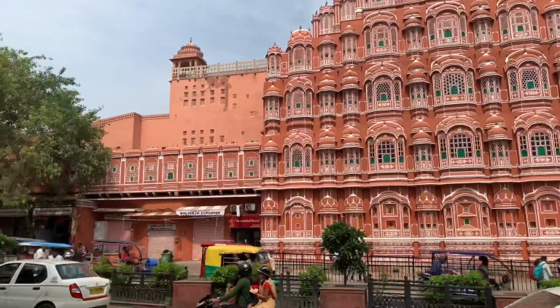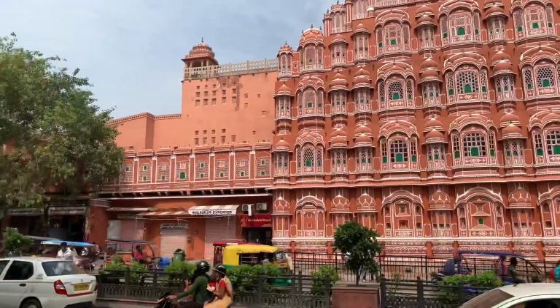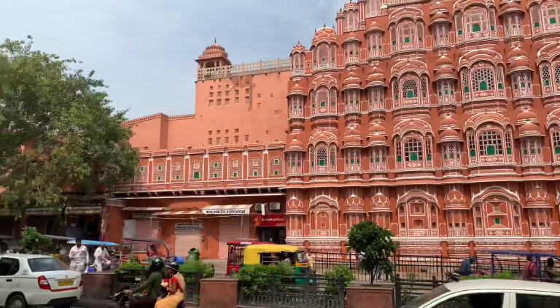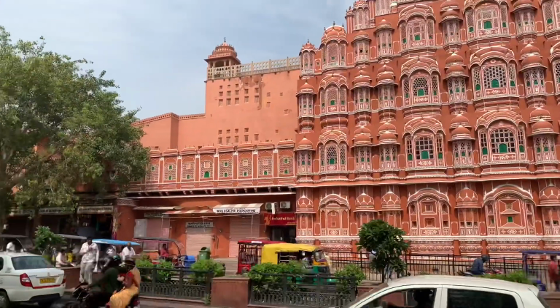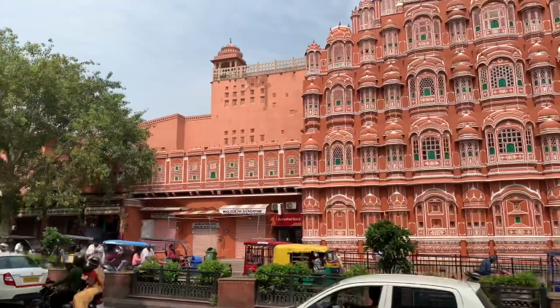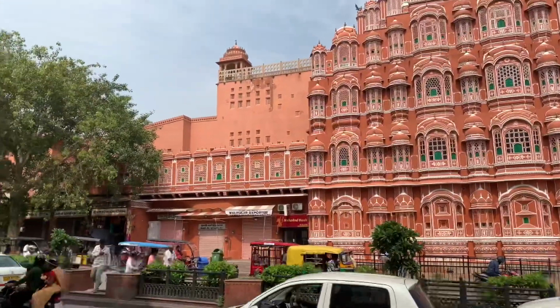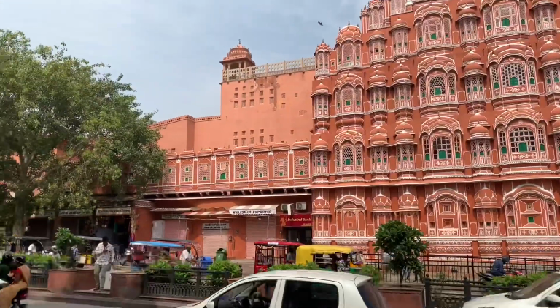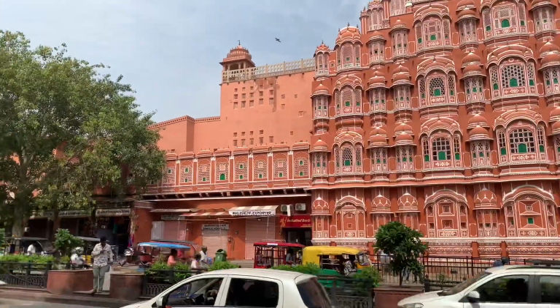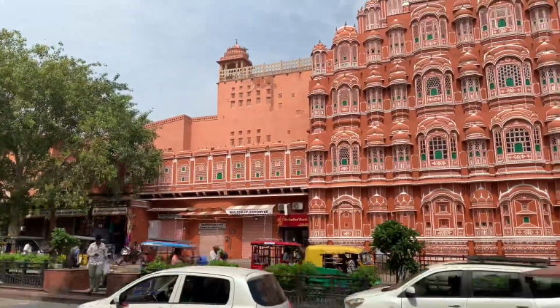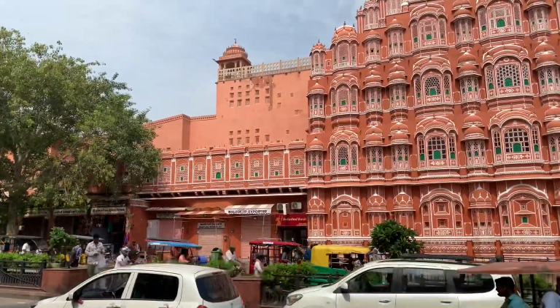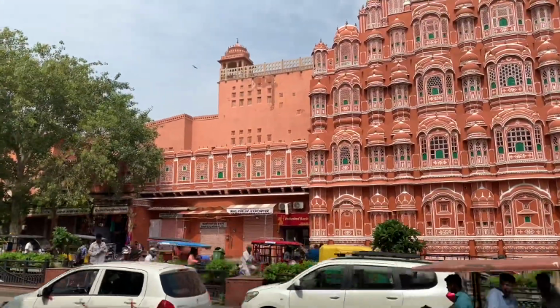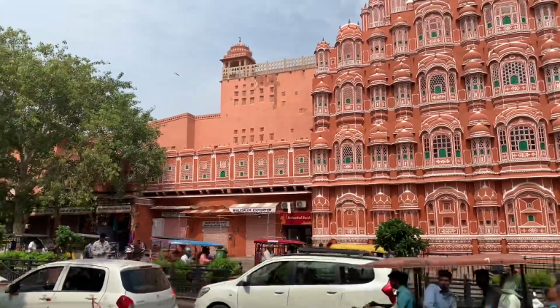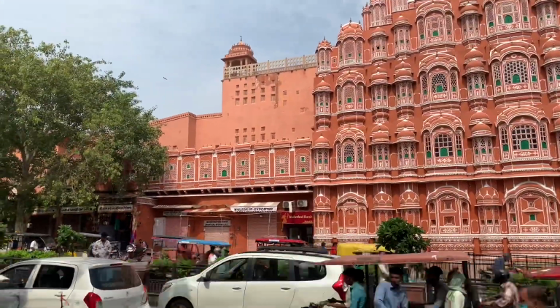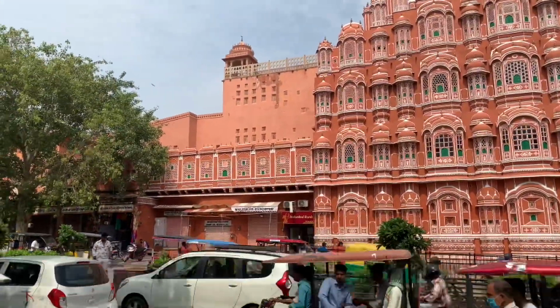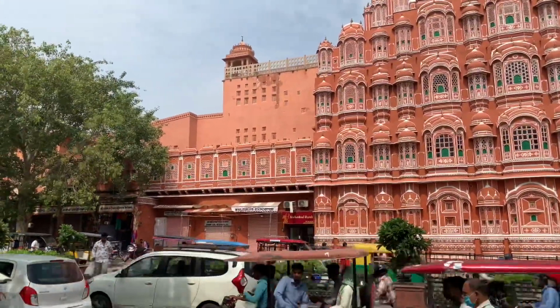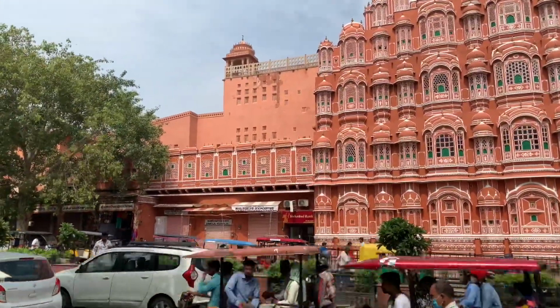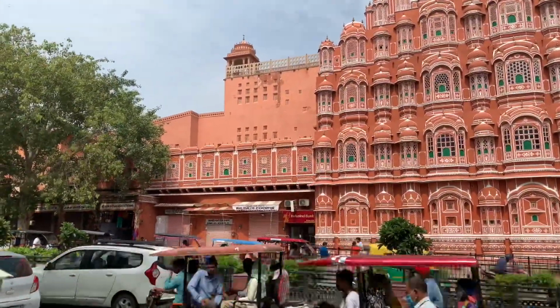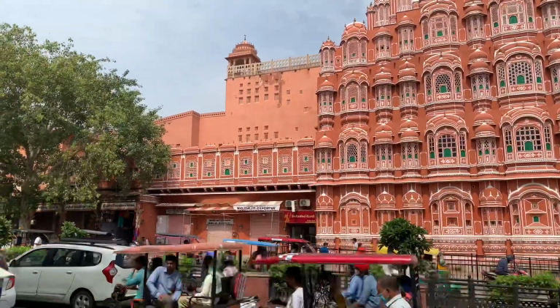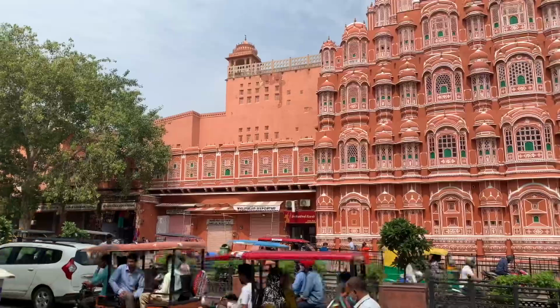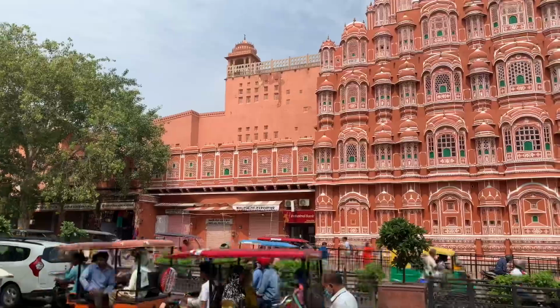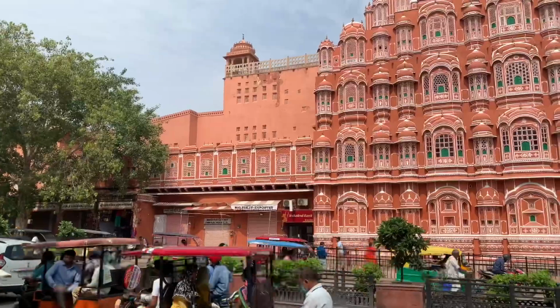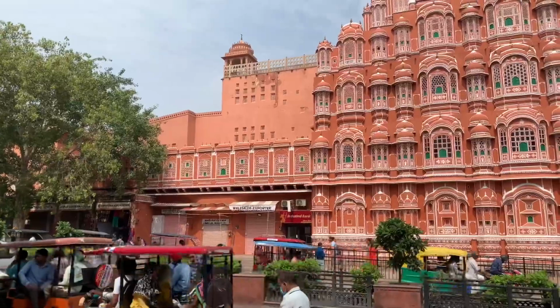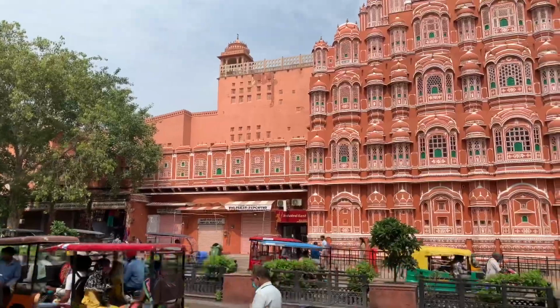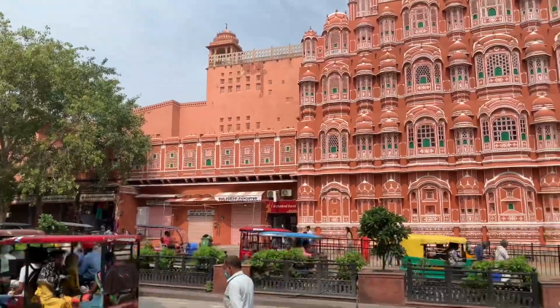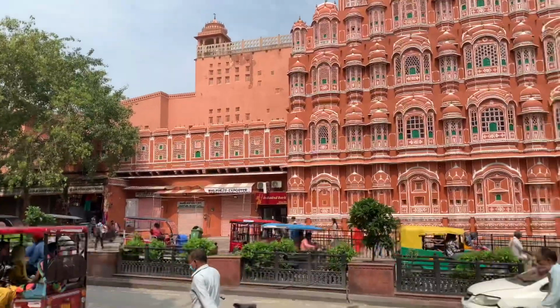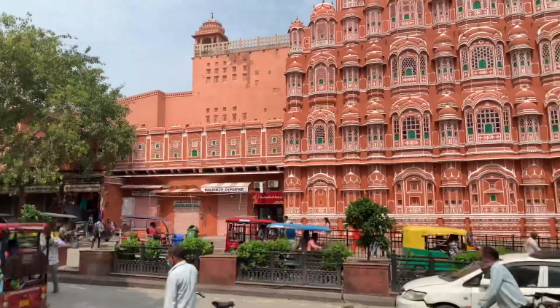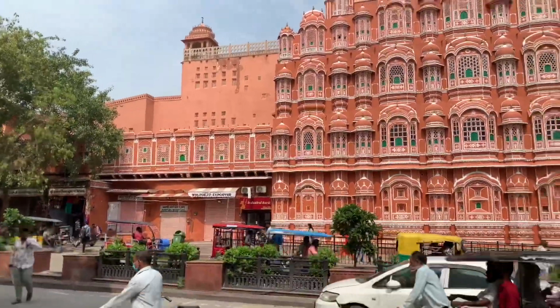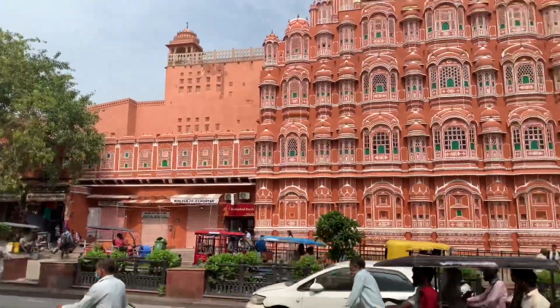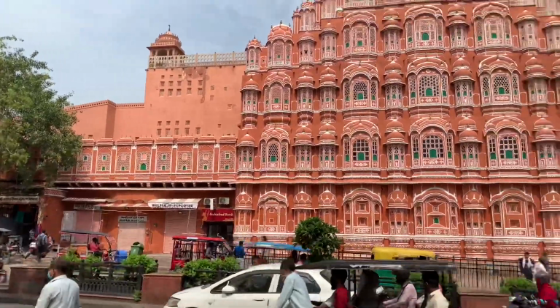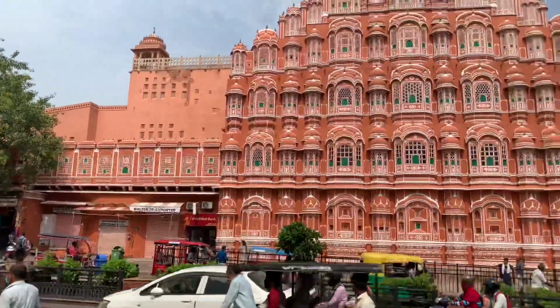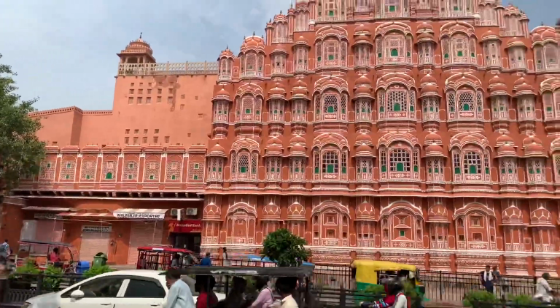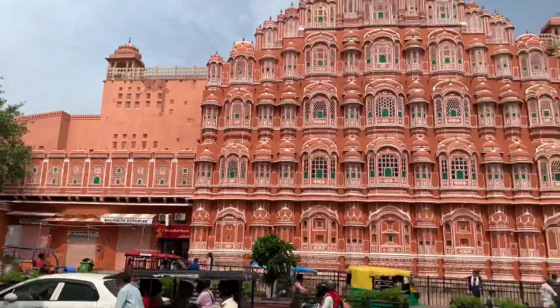1799 — Maharaja Savai Pratap Singh built this building.